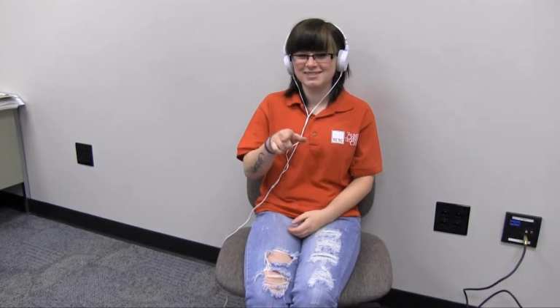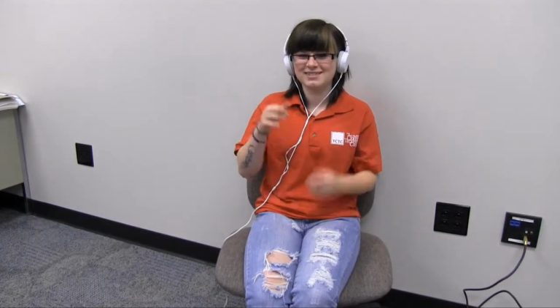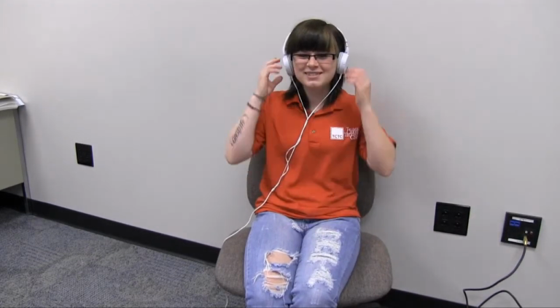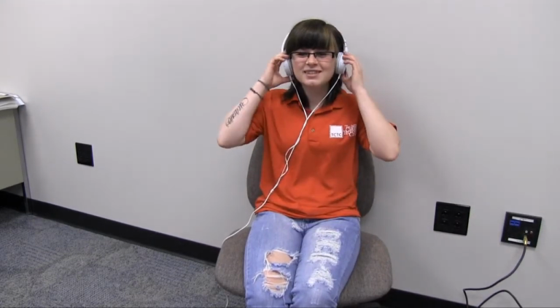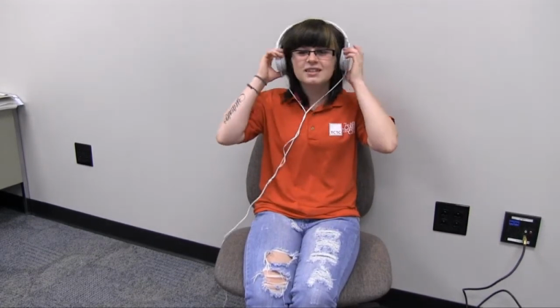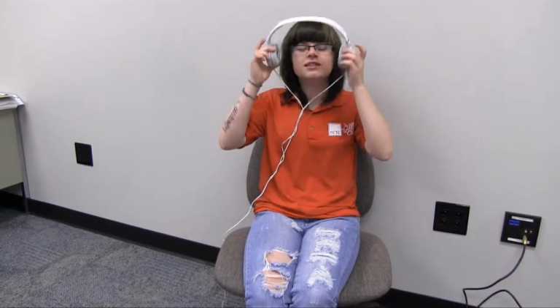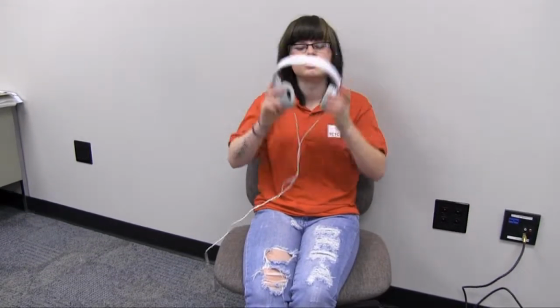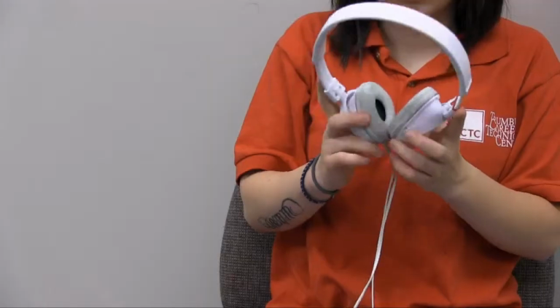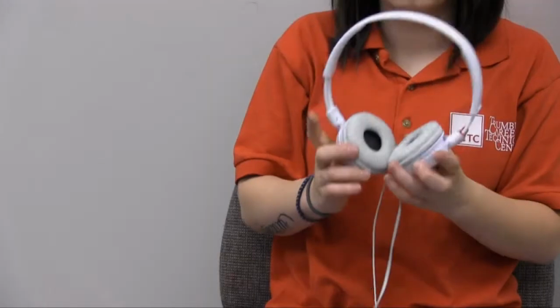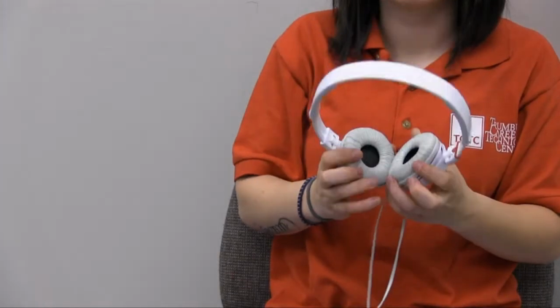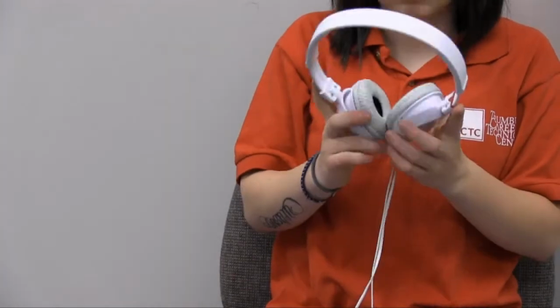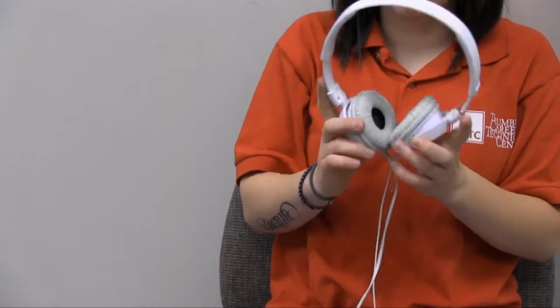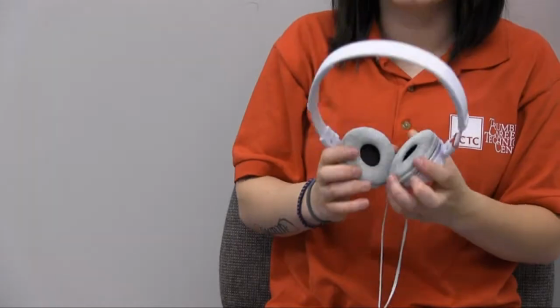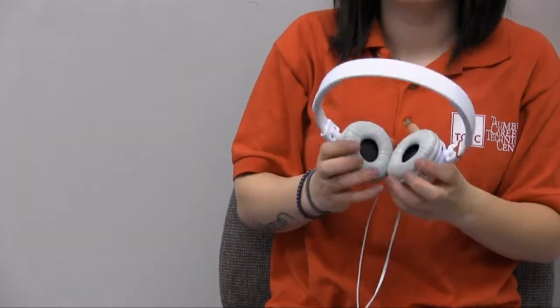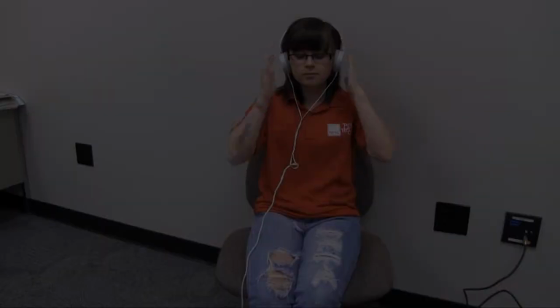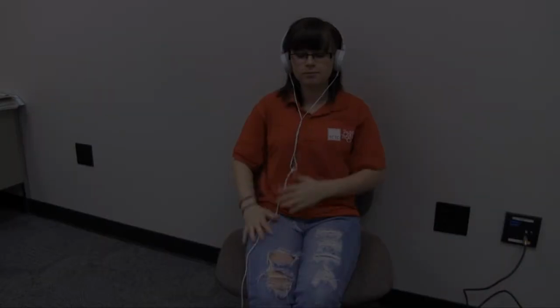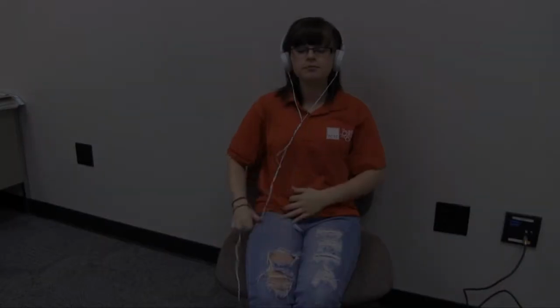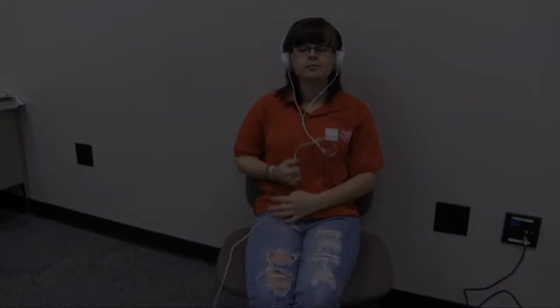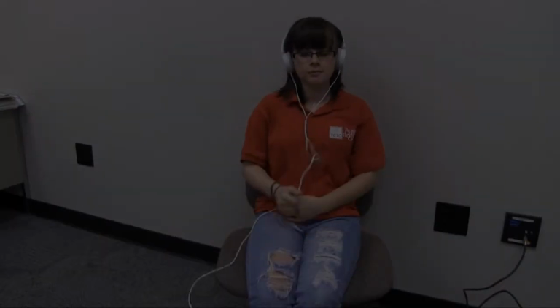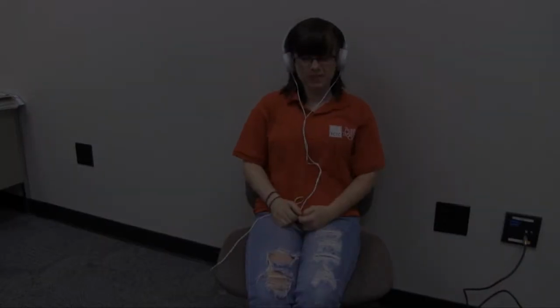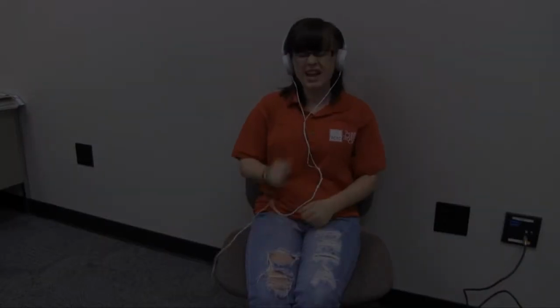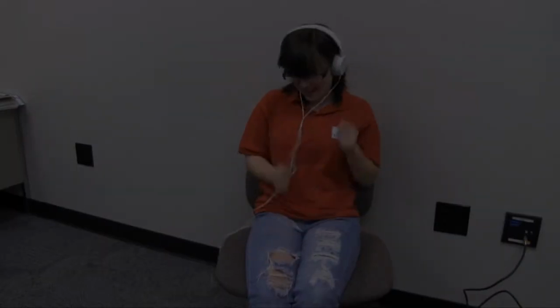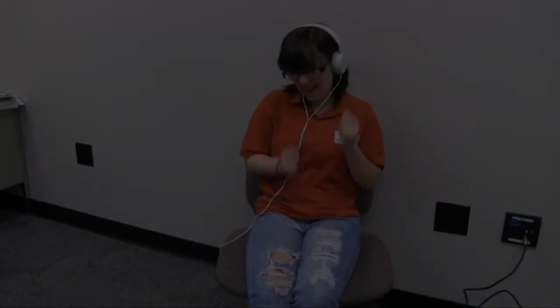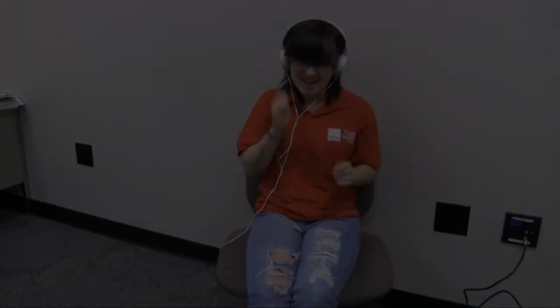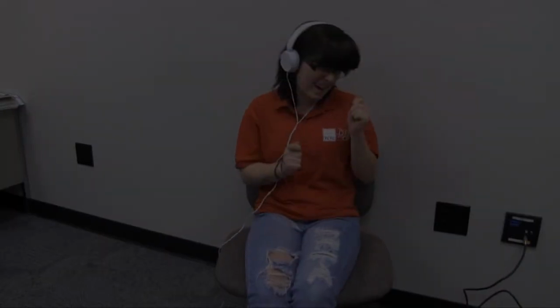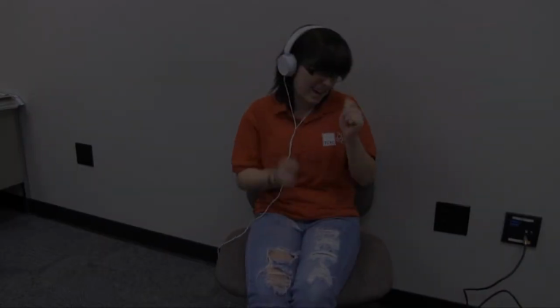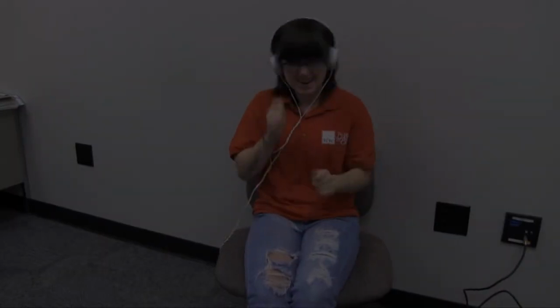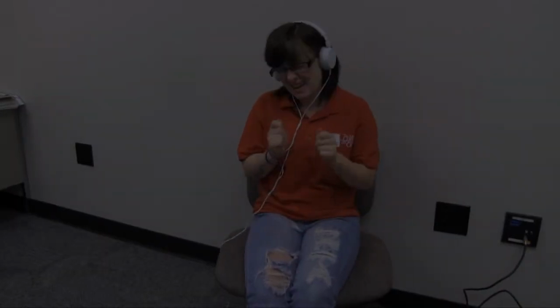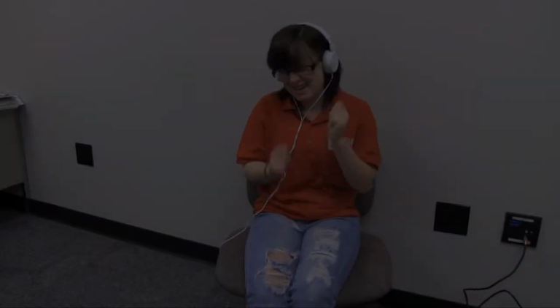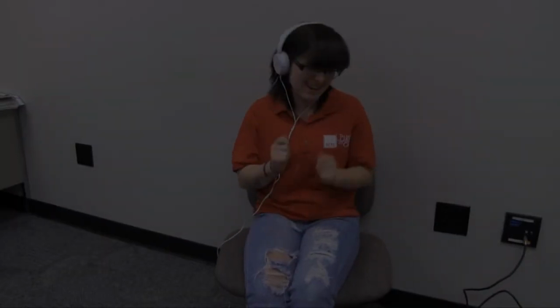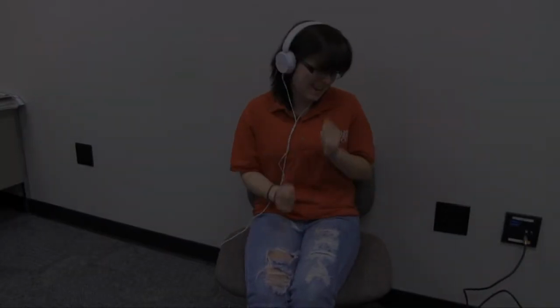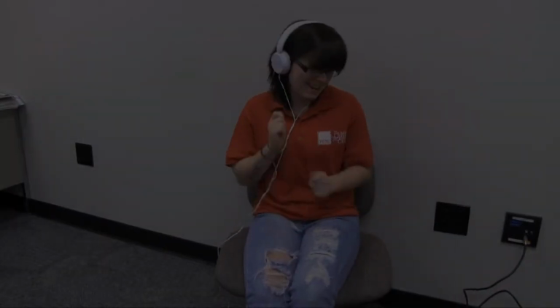Noise is reduced around you. Unlike many earbuds, which they say are noise reduced...